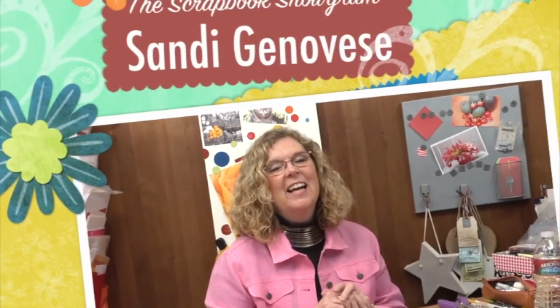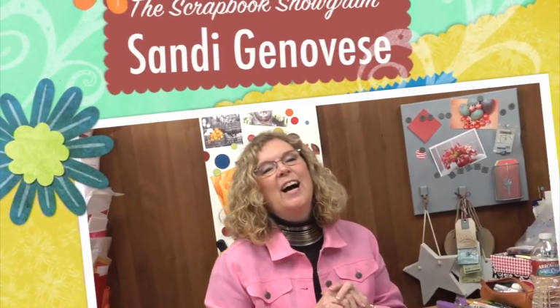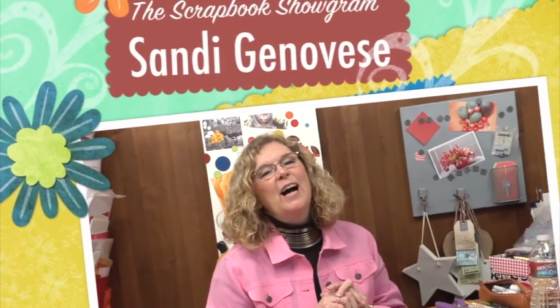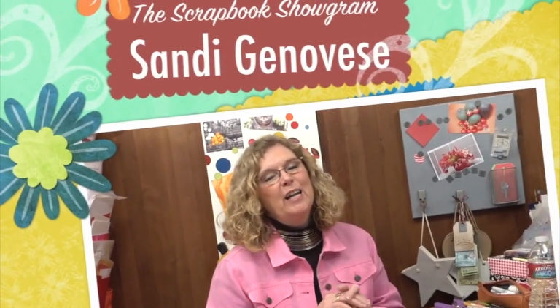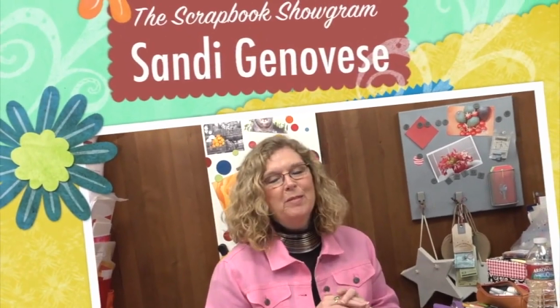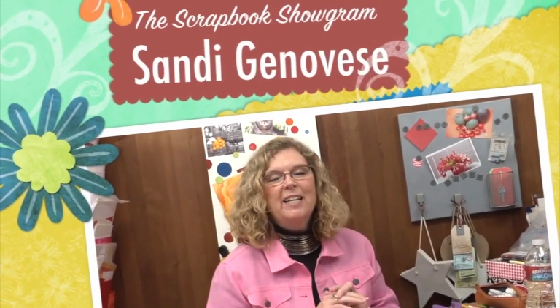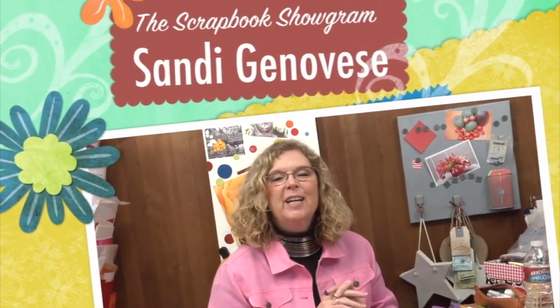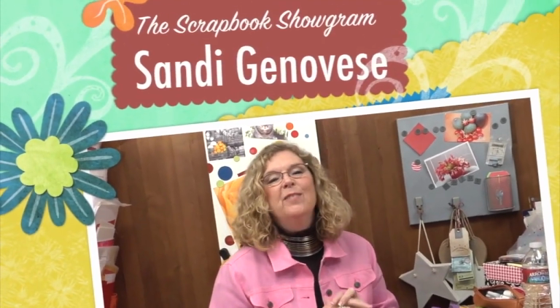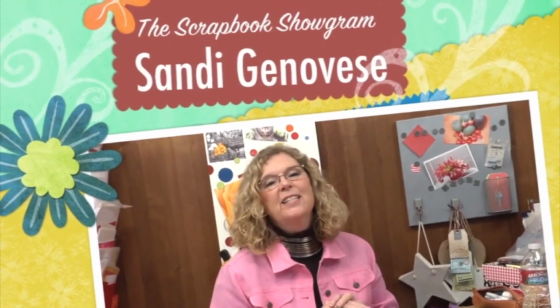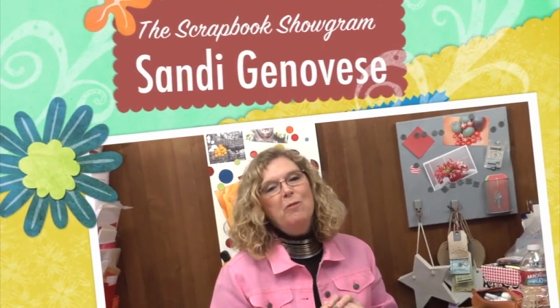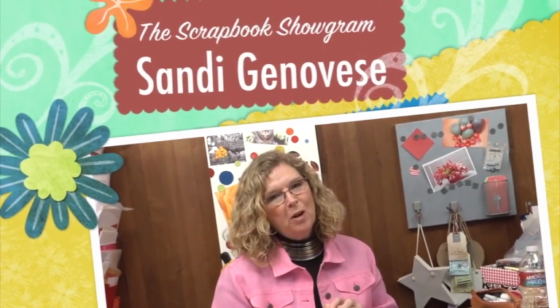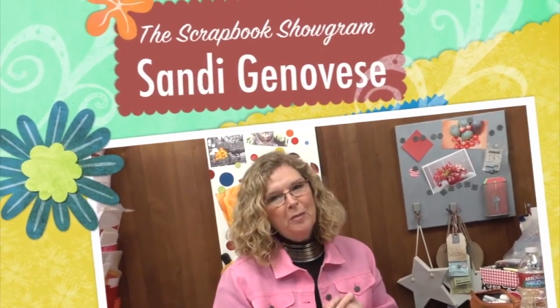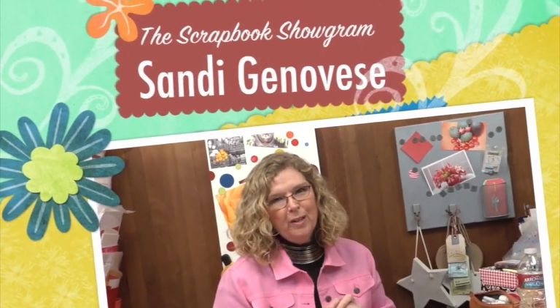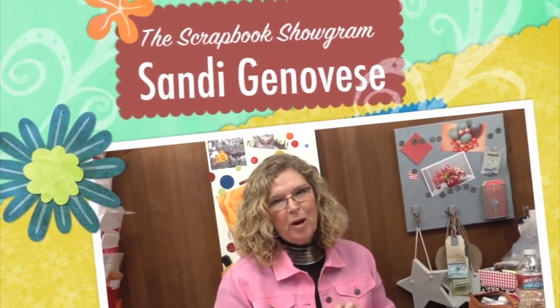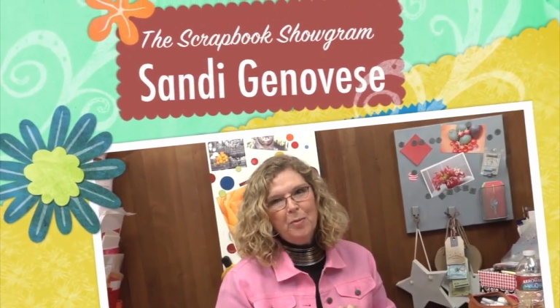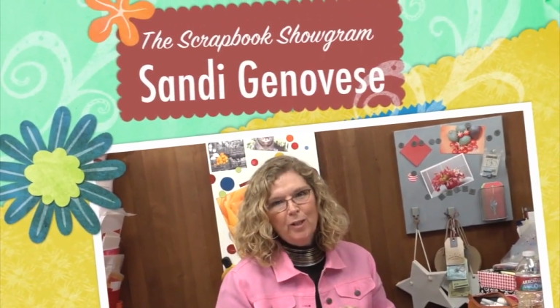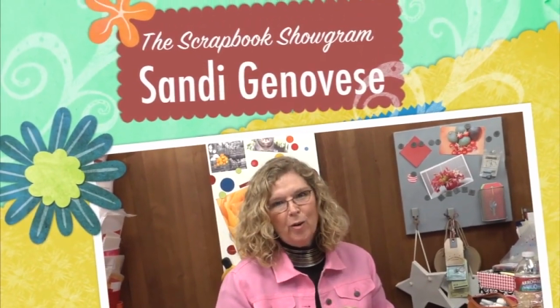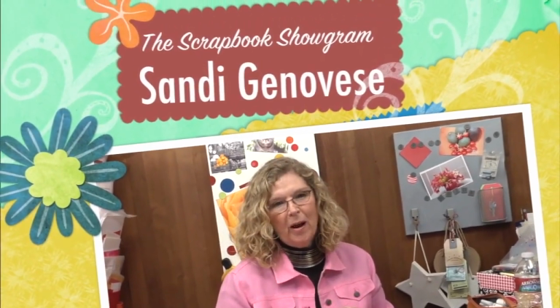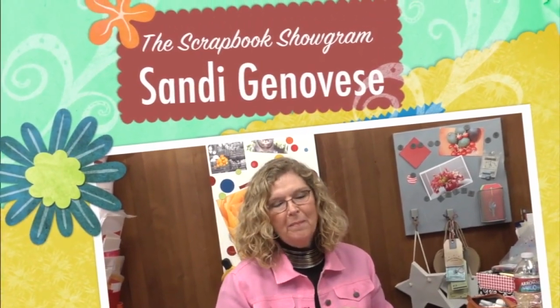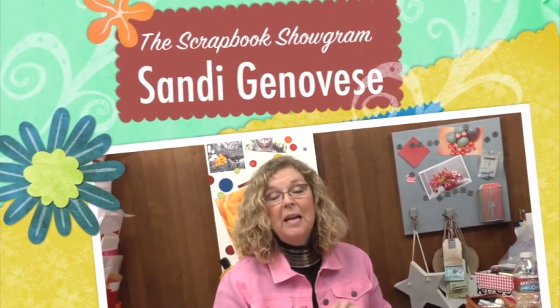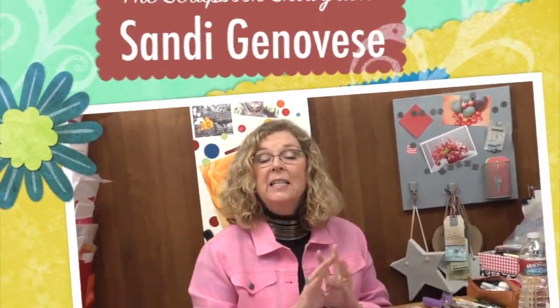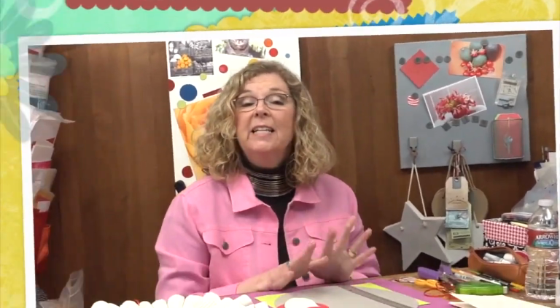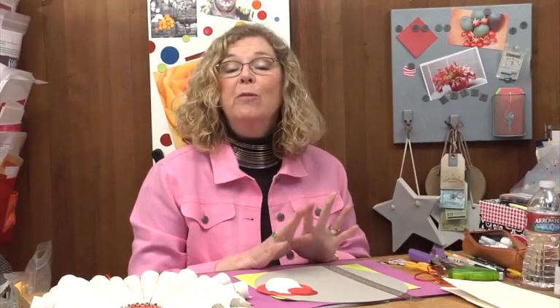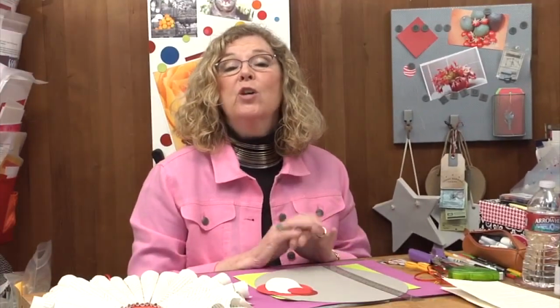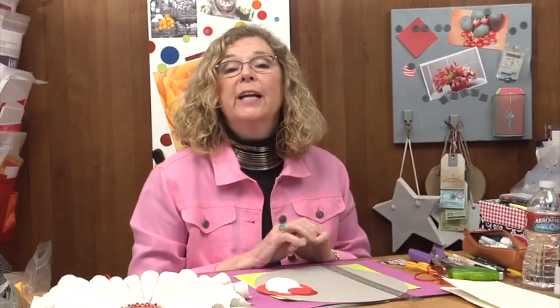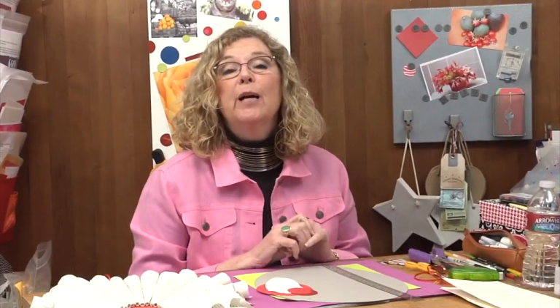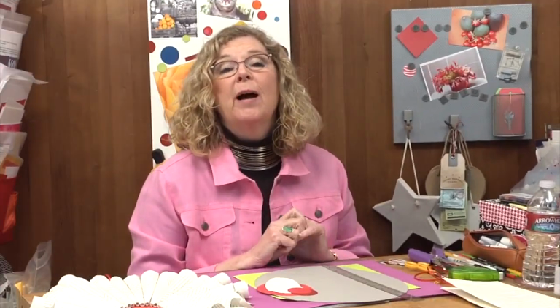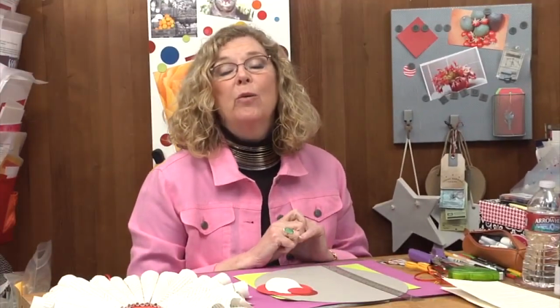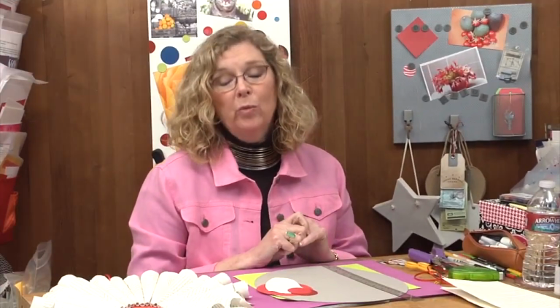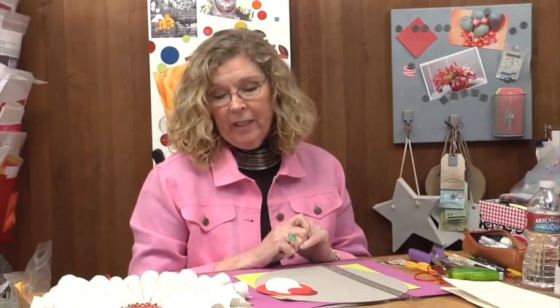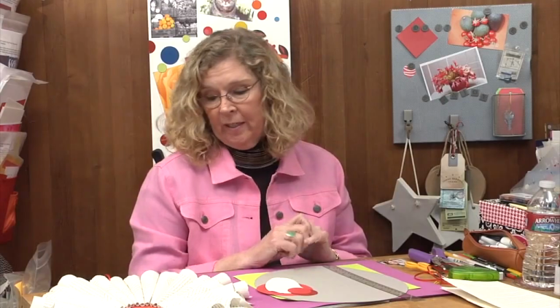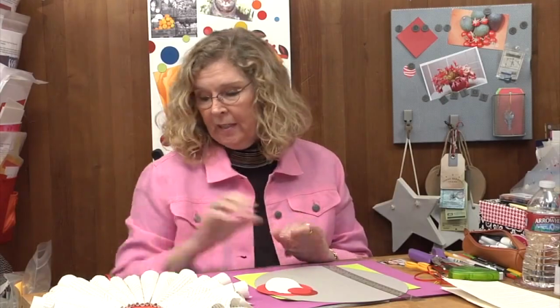Hi, I'm Sandy Genovese and welcome to the Scrapbook Showgram. Today we're talking about wreaths.